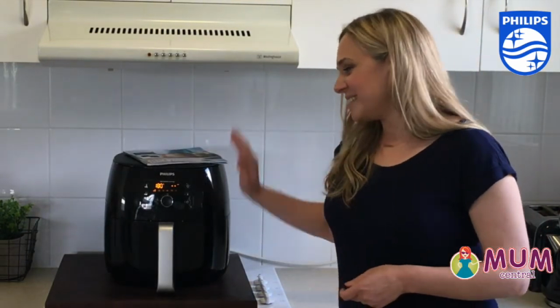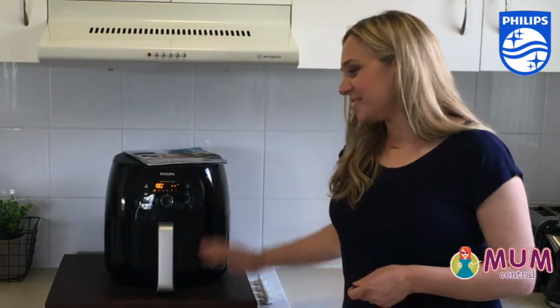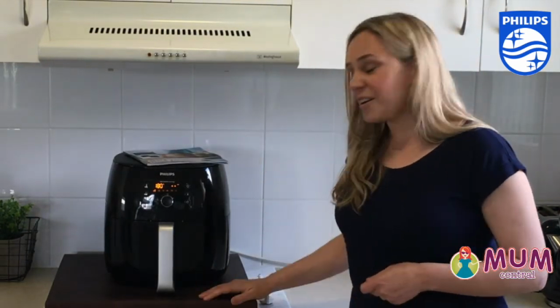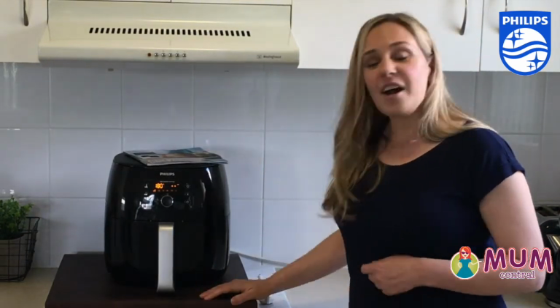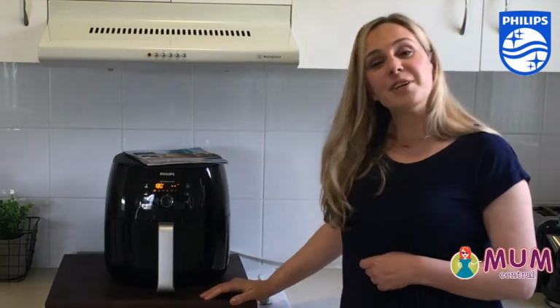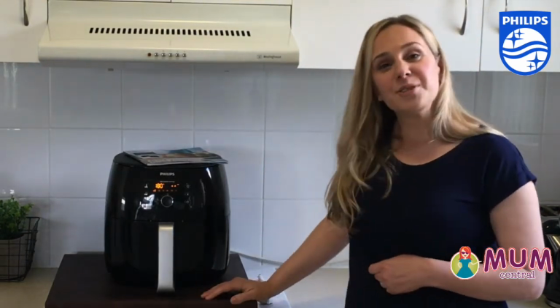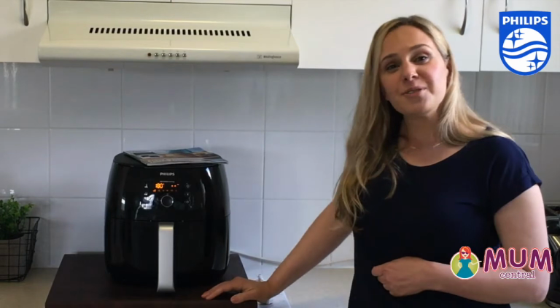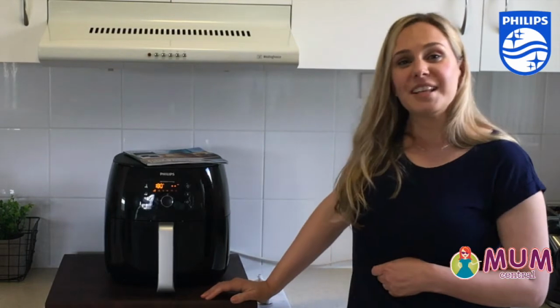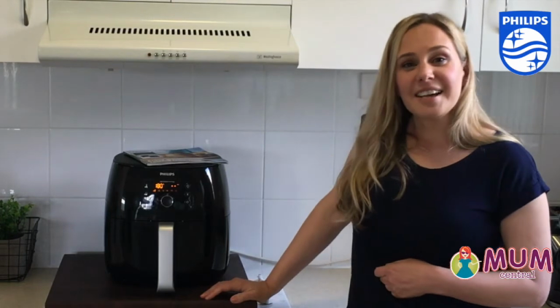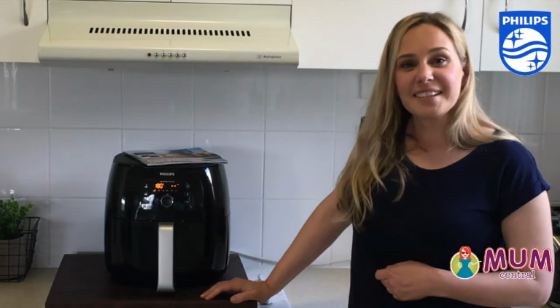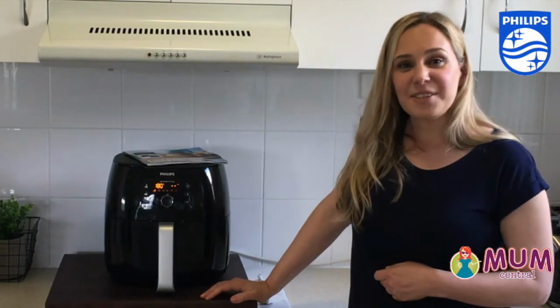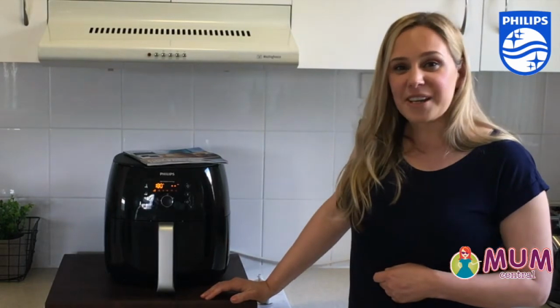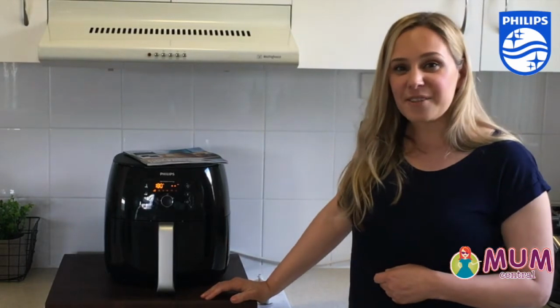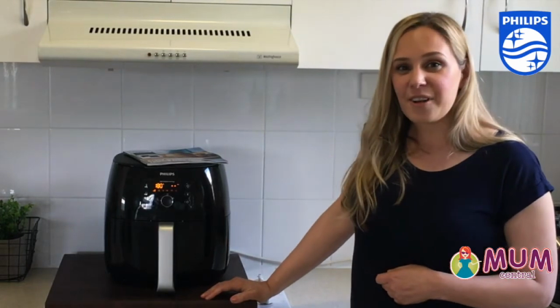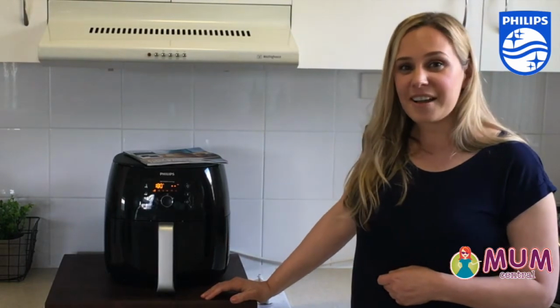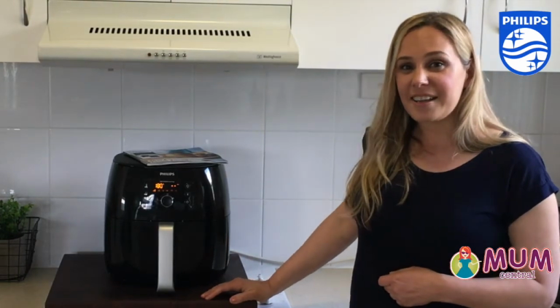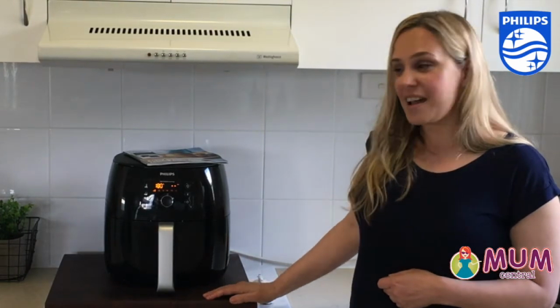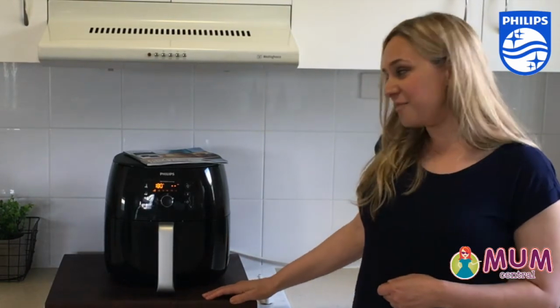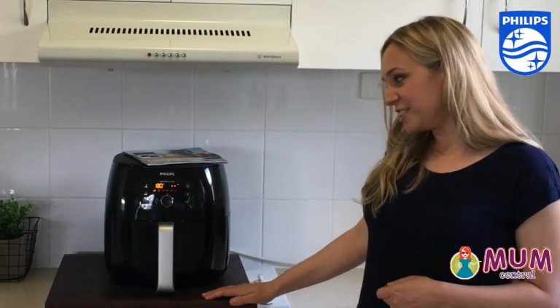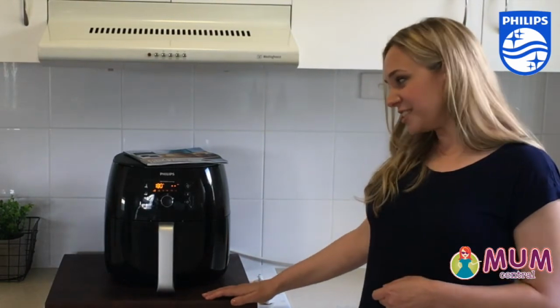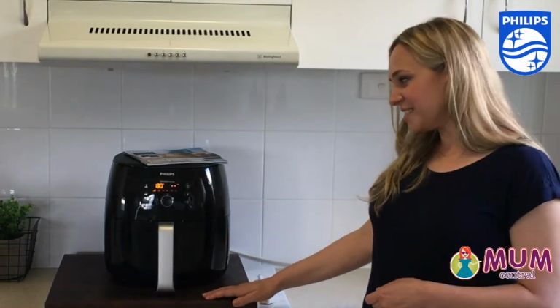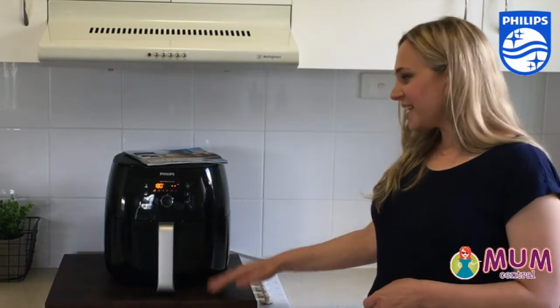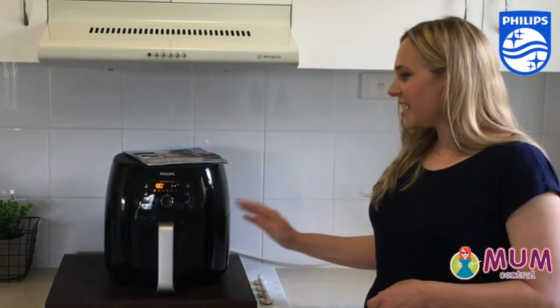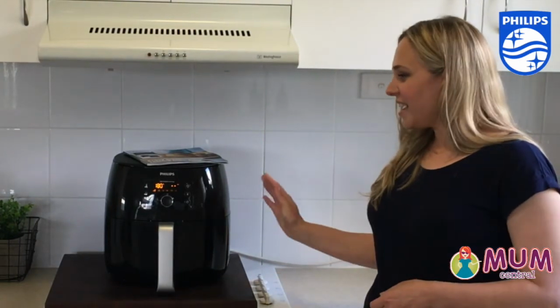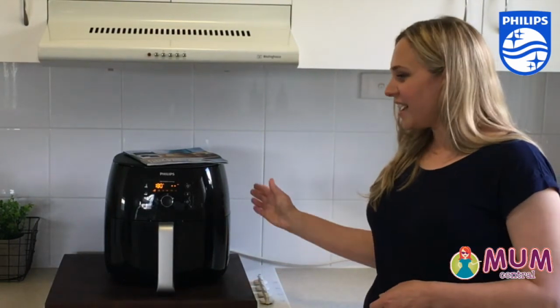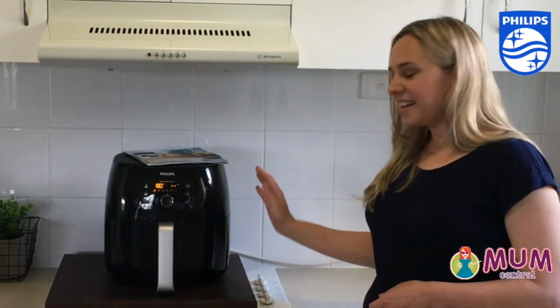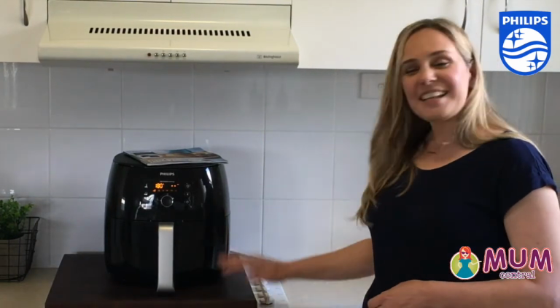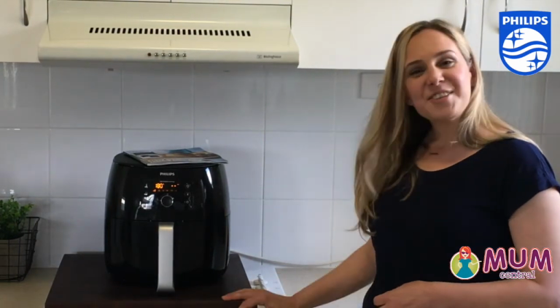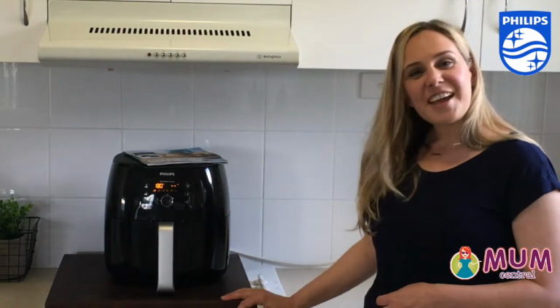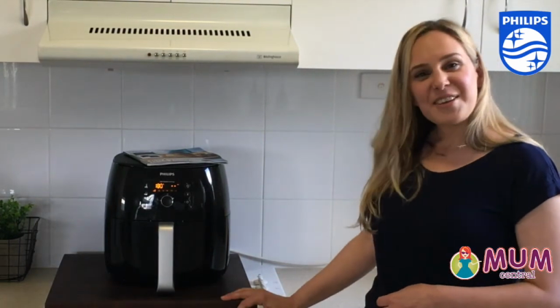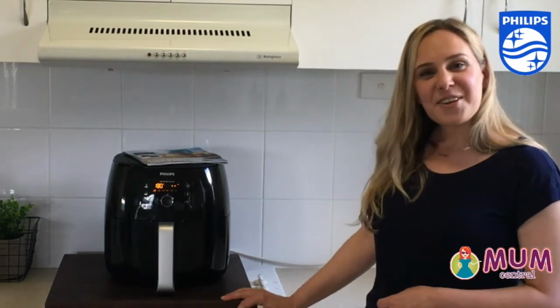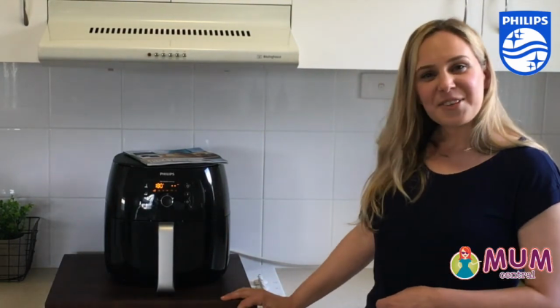So I wish you all the luck in your air frying adventures — let us know how you go.